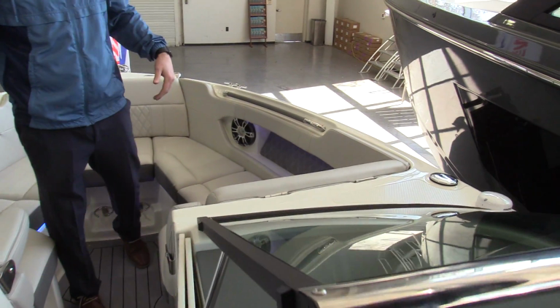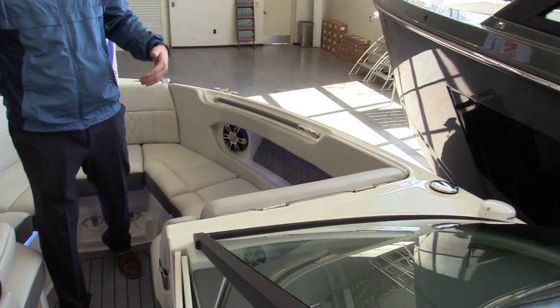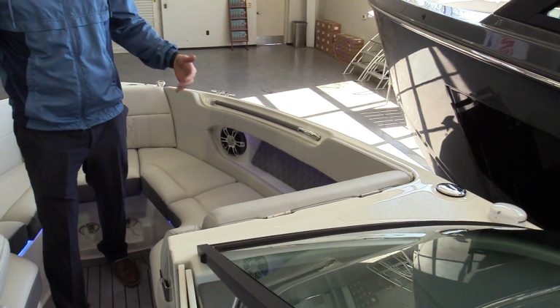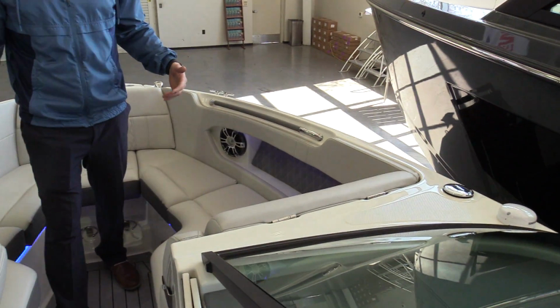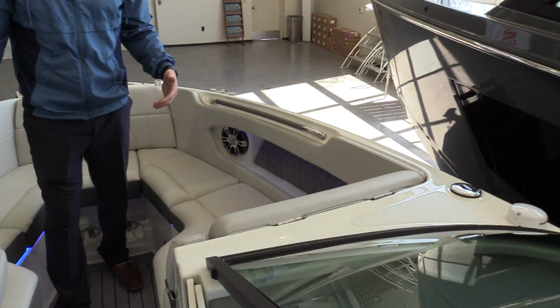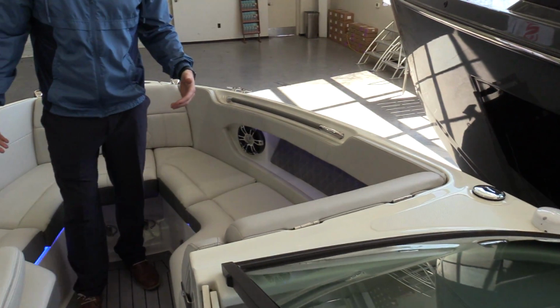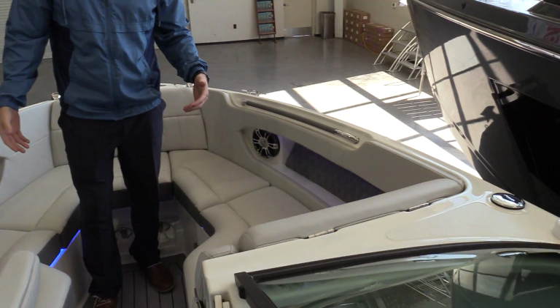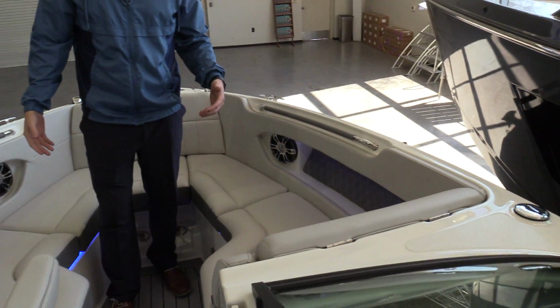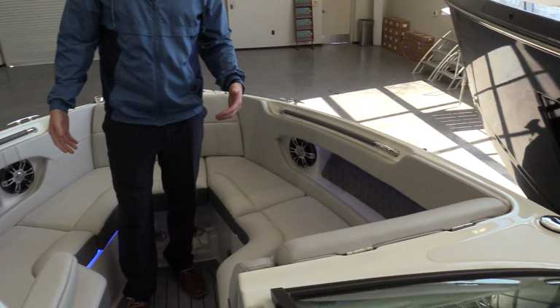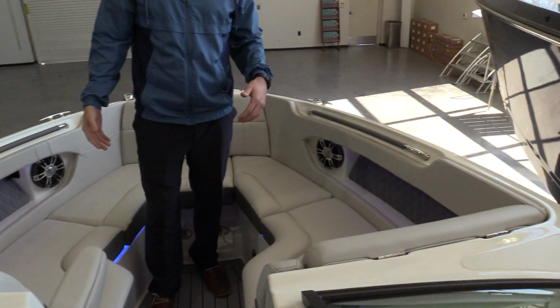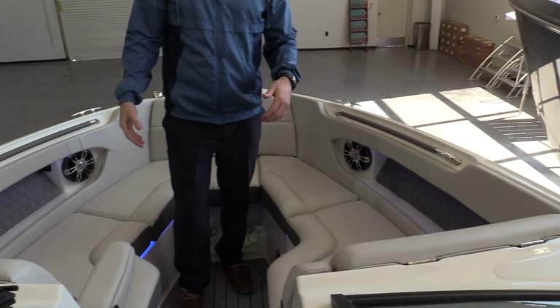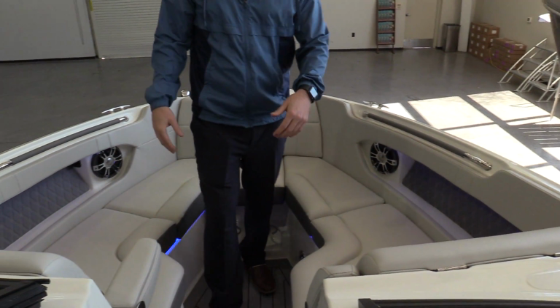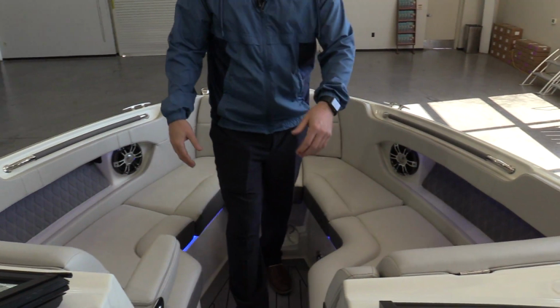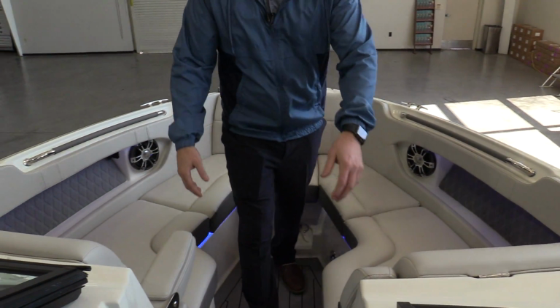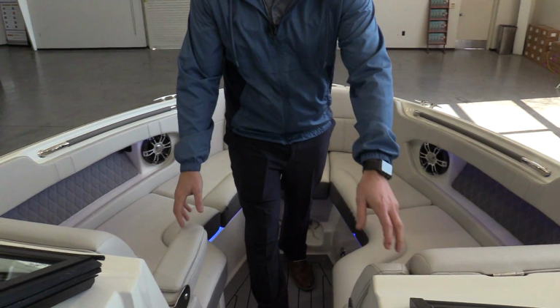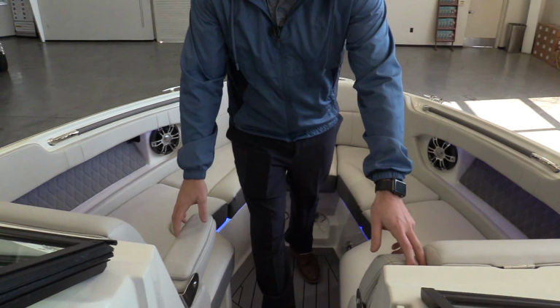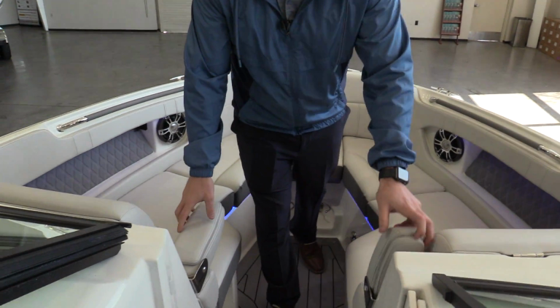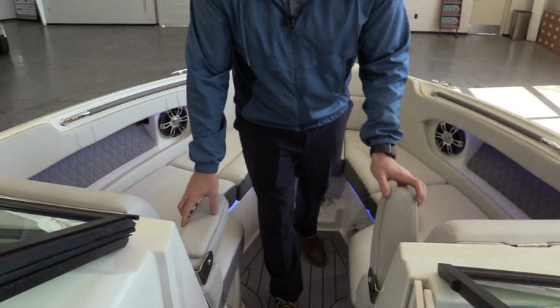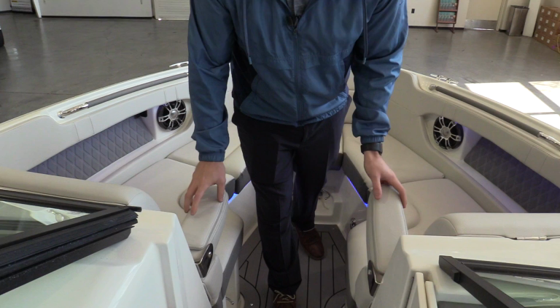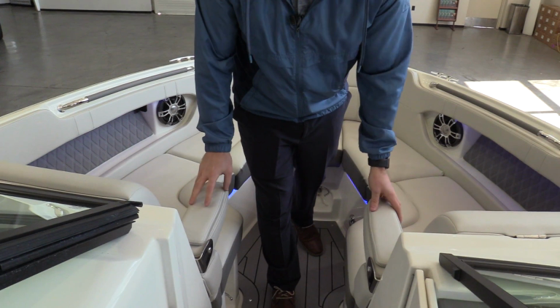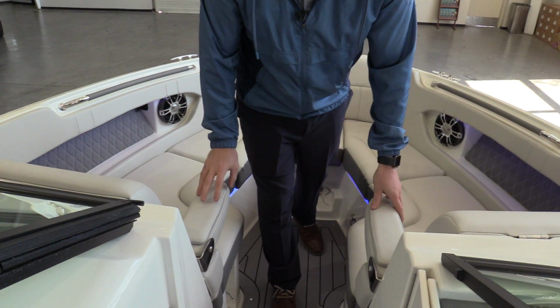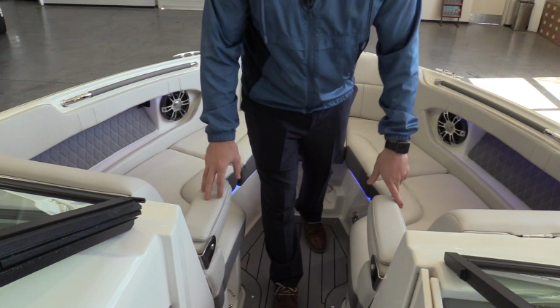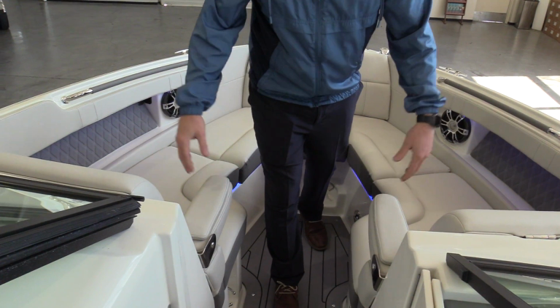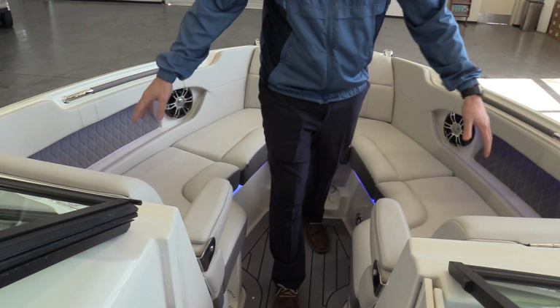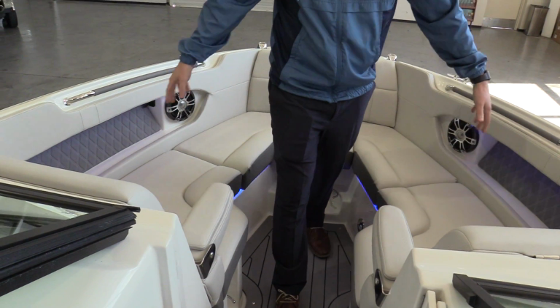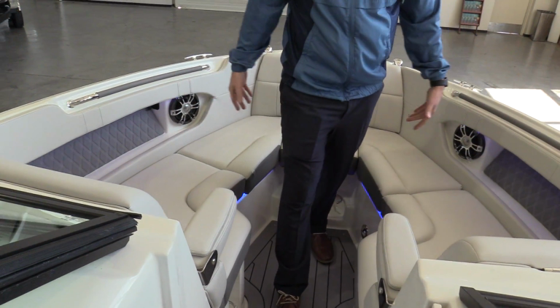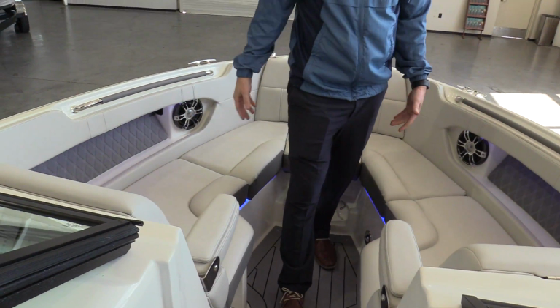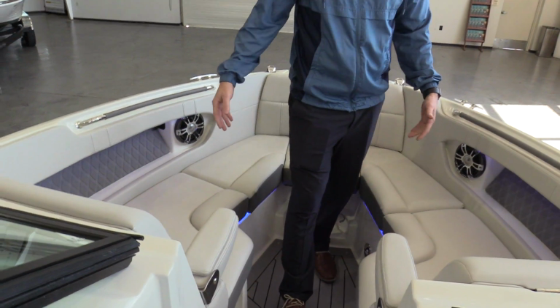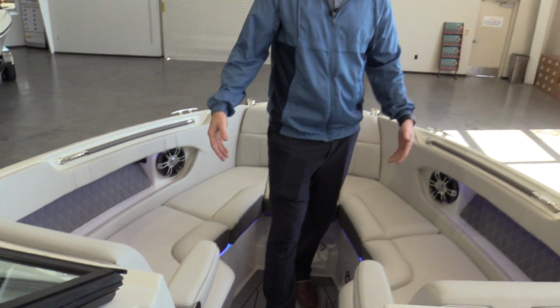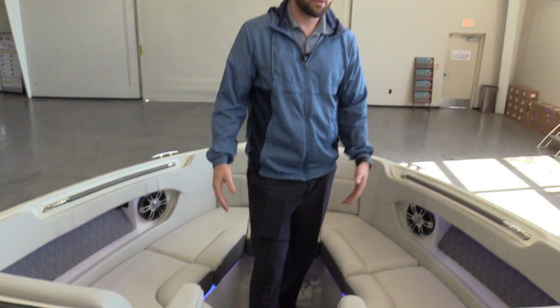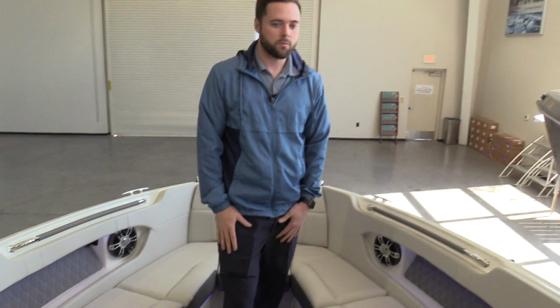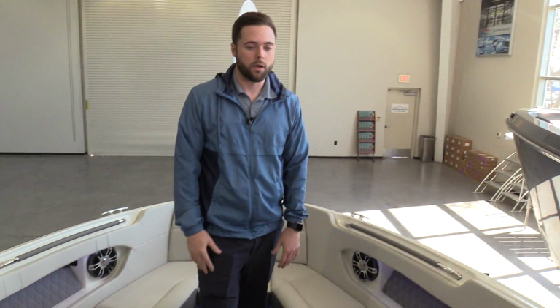Tons of seating on the bow, drop-down armrests of course, and tons of storage as well.